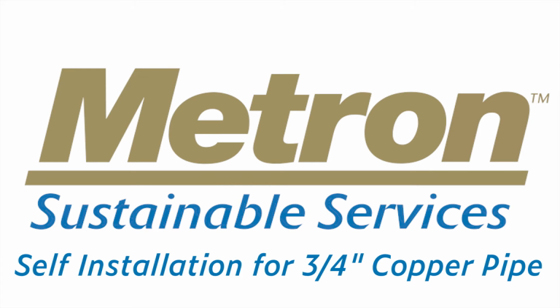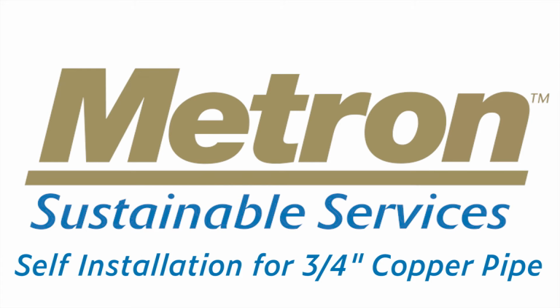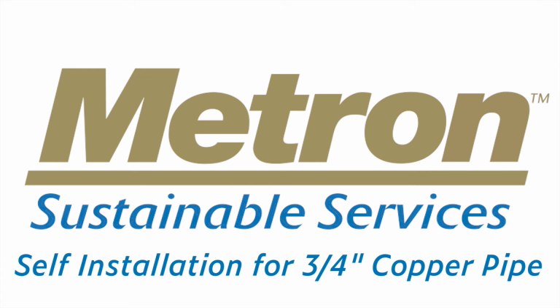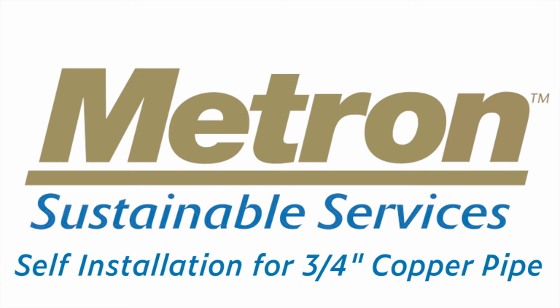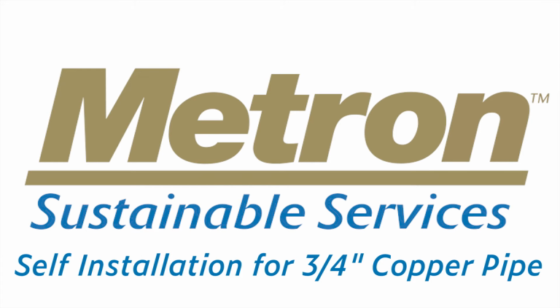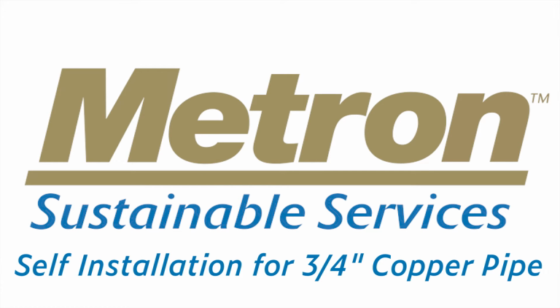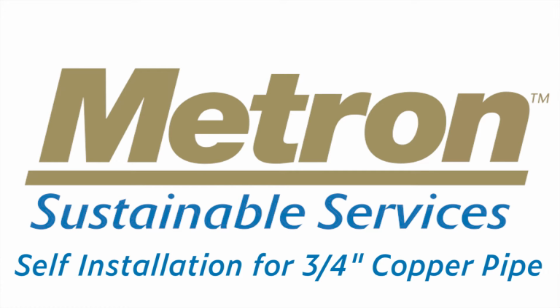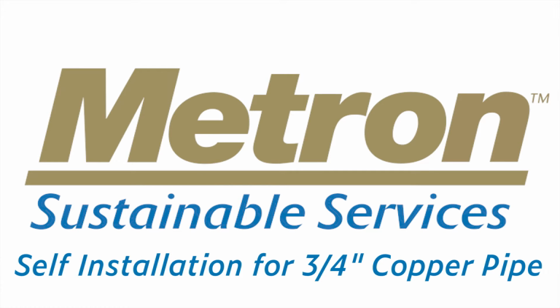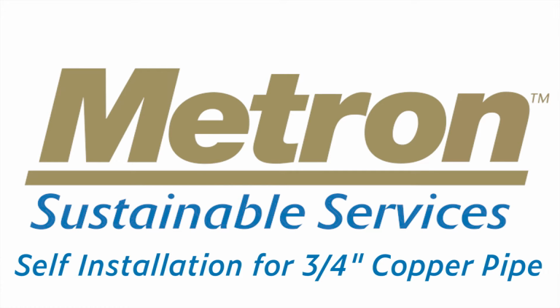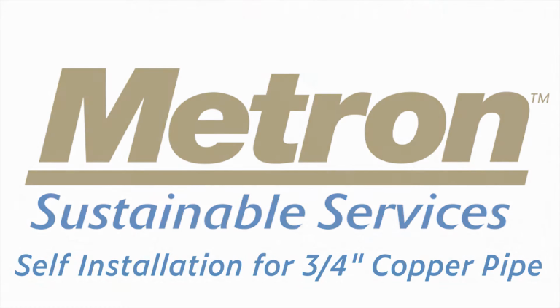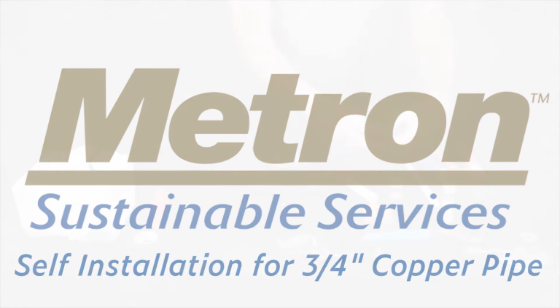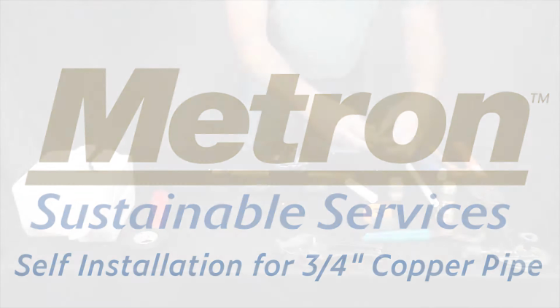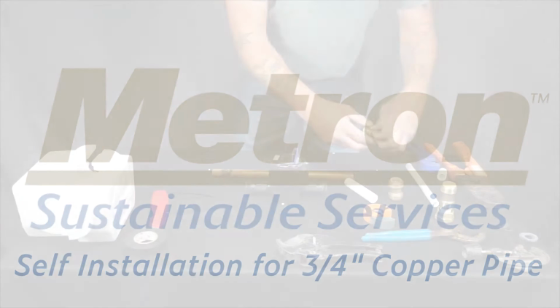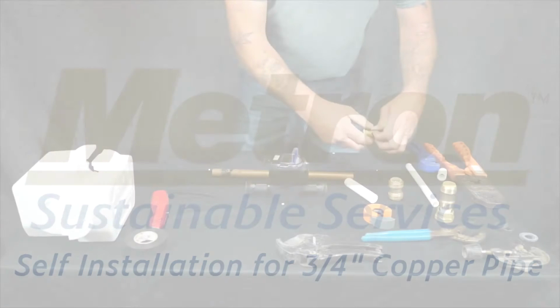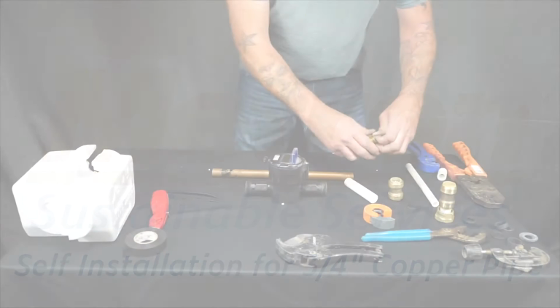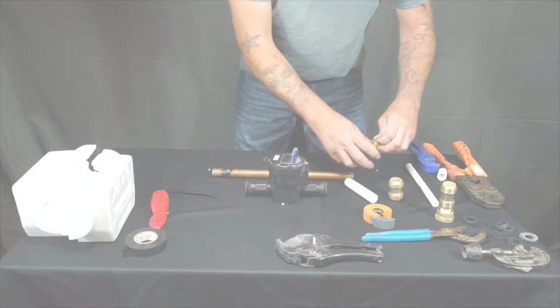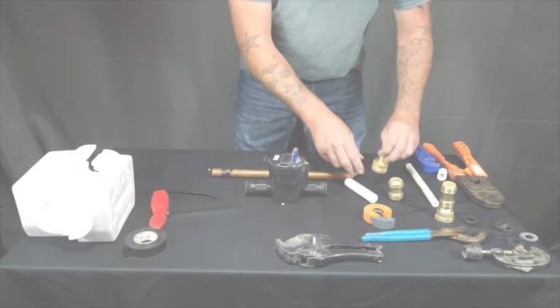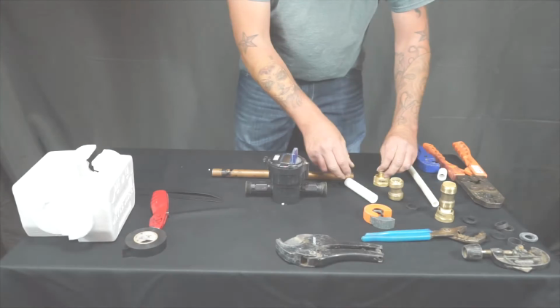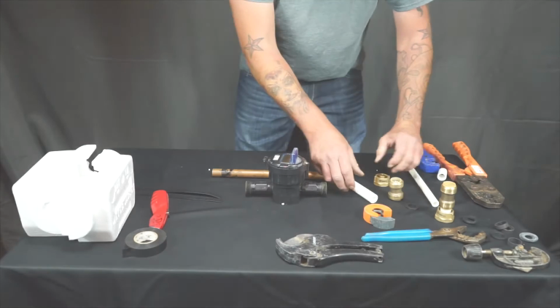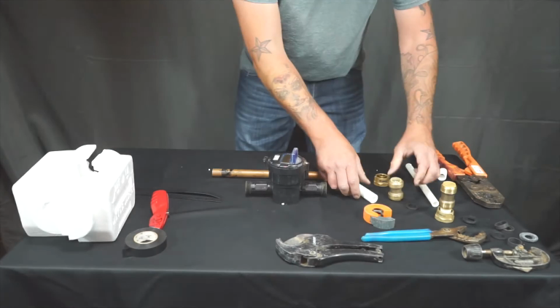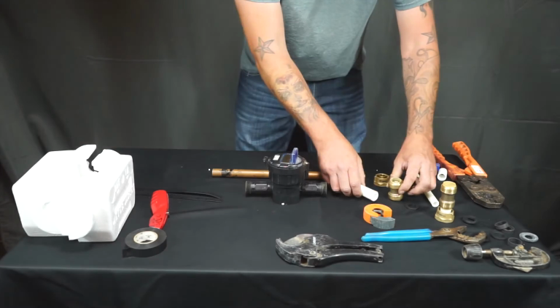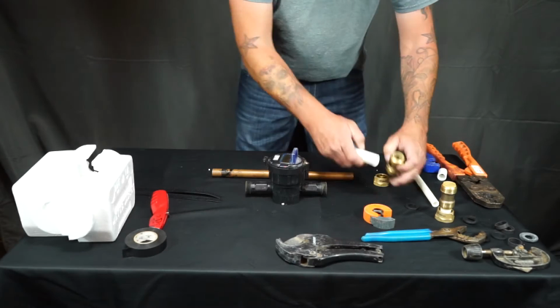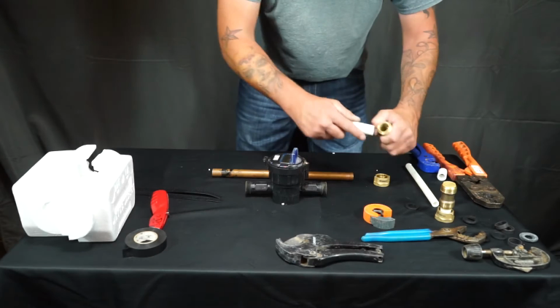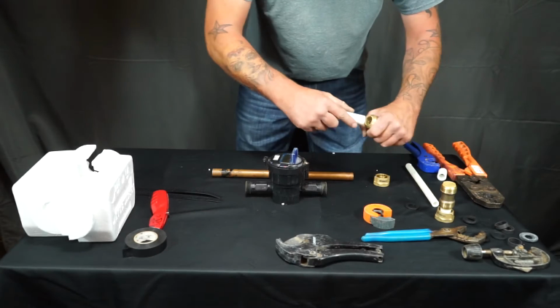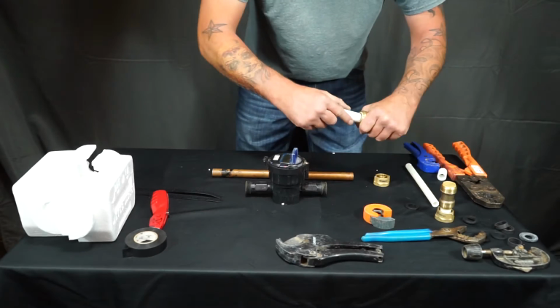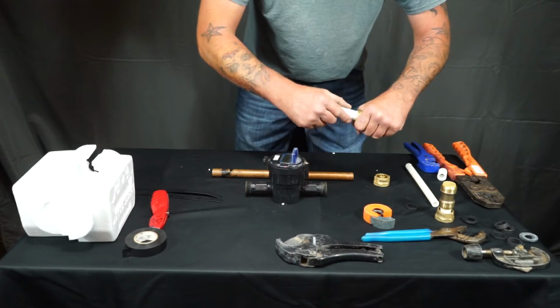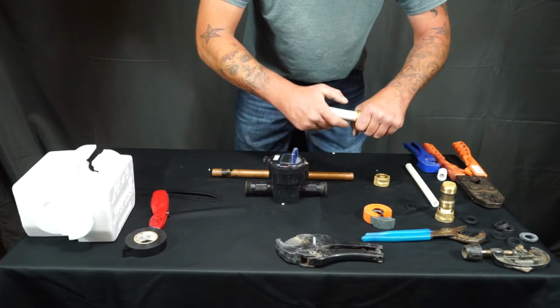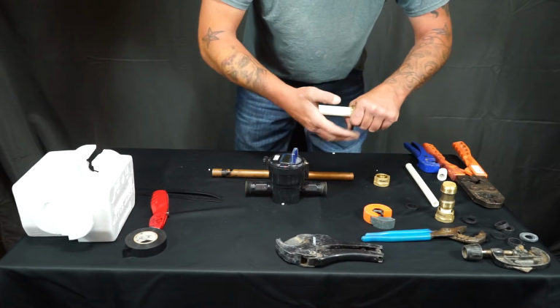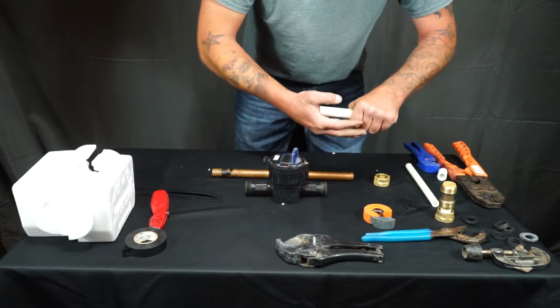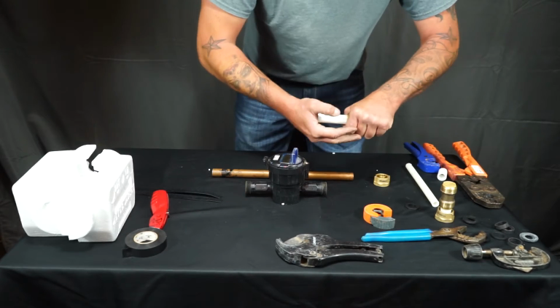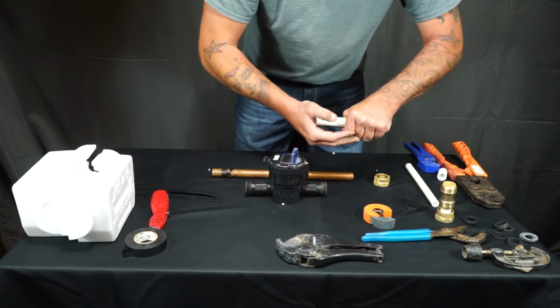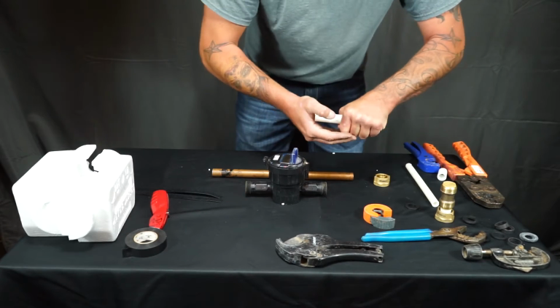In this next video we're going to show you how to install a water meter on a 3/4 inch copper pipe.